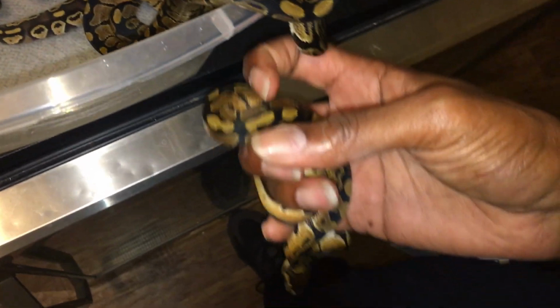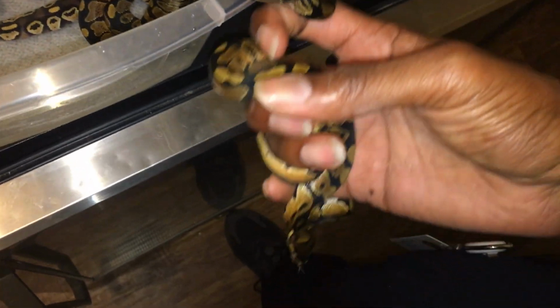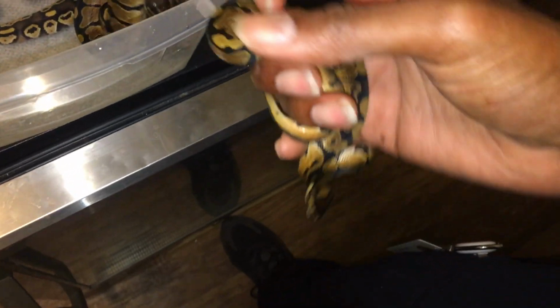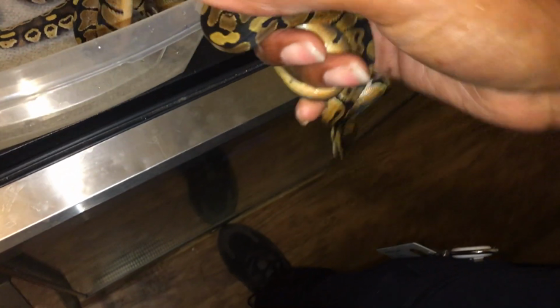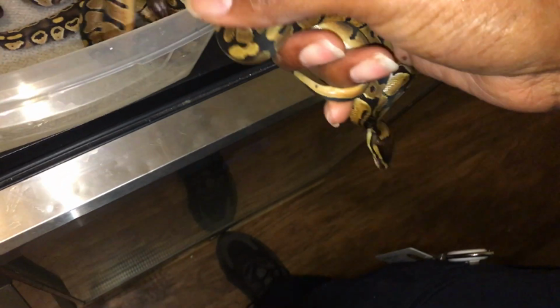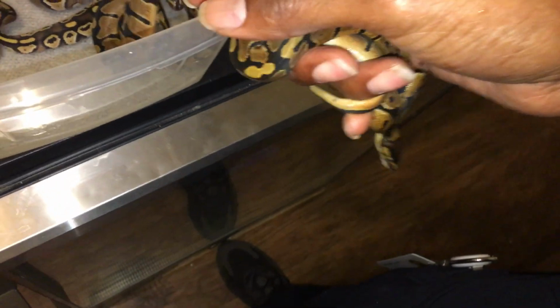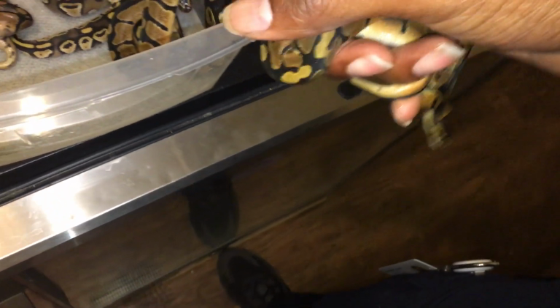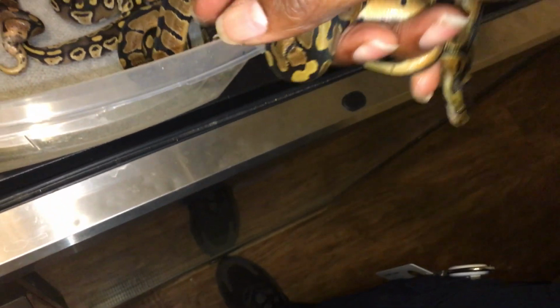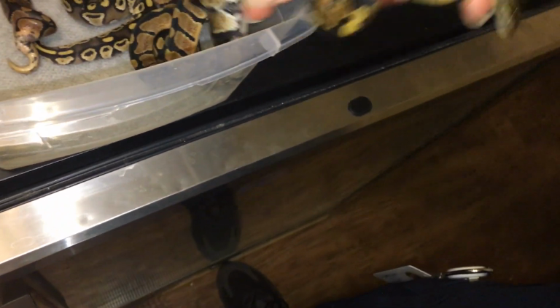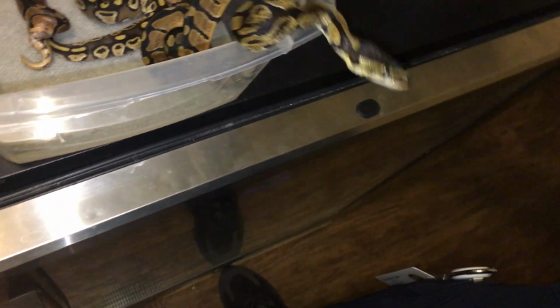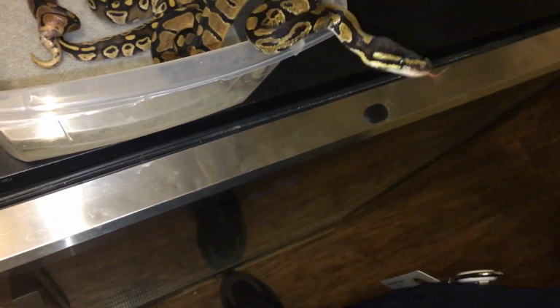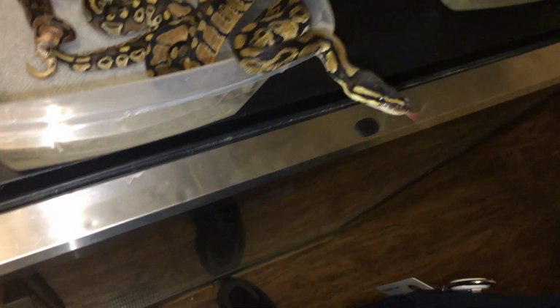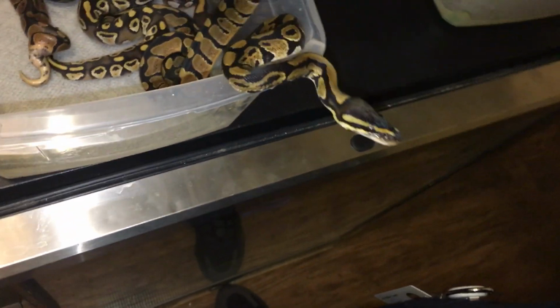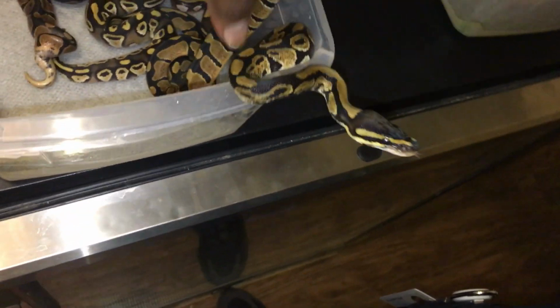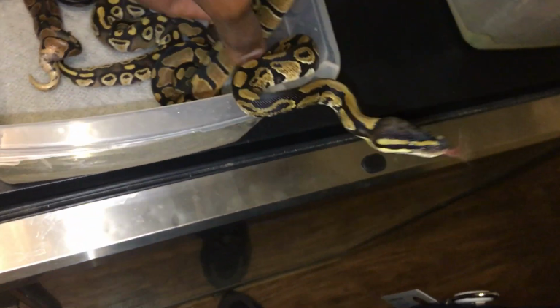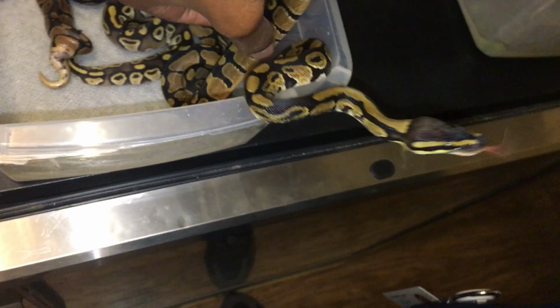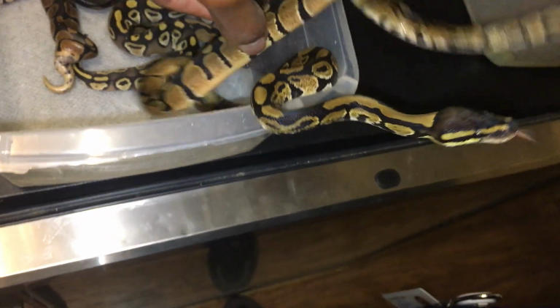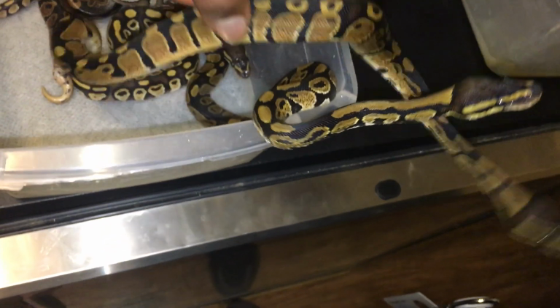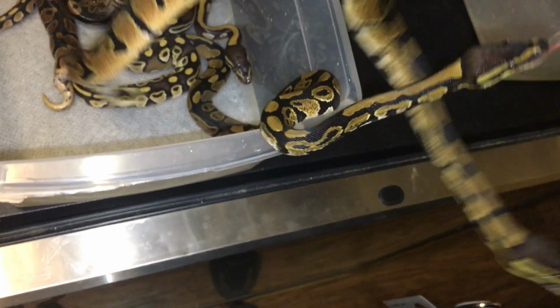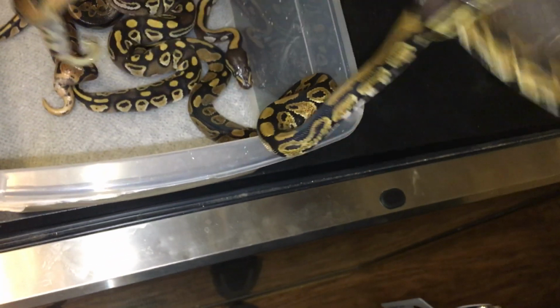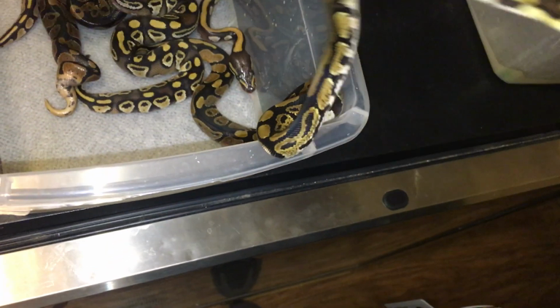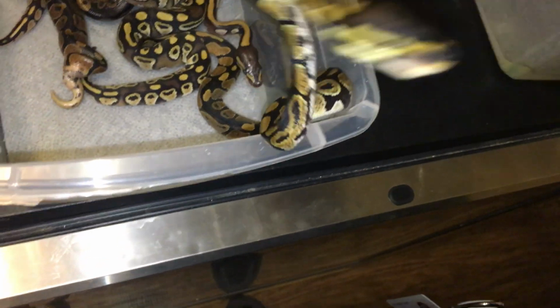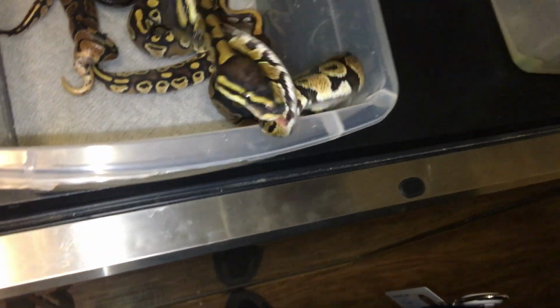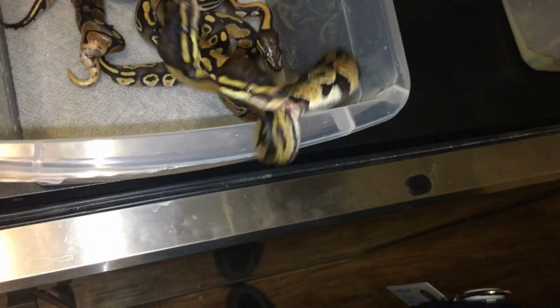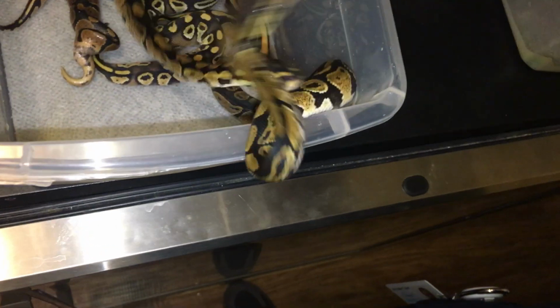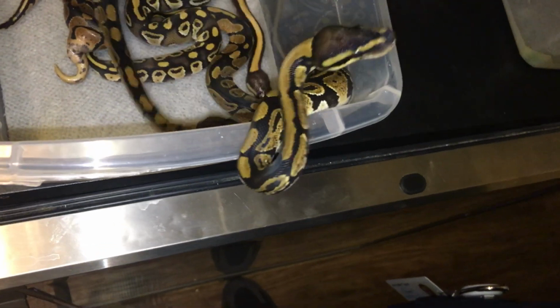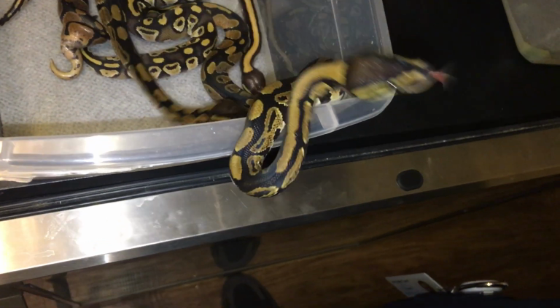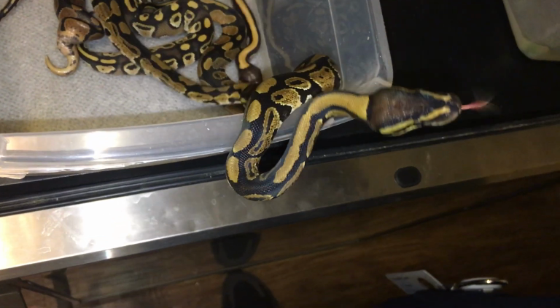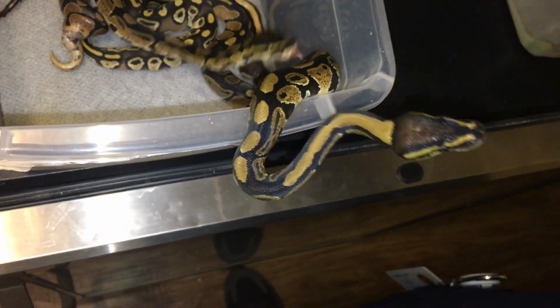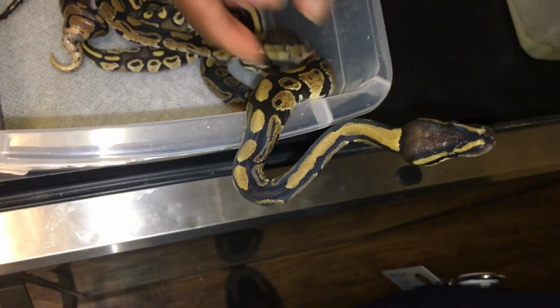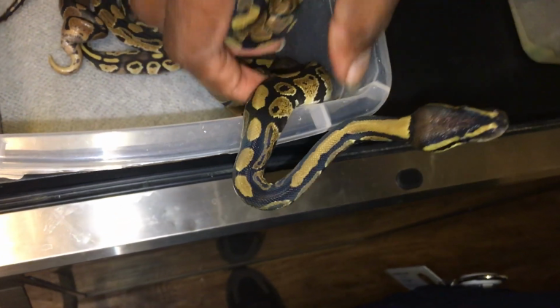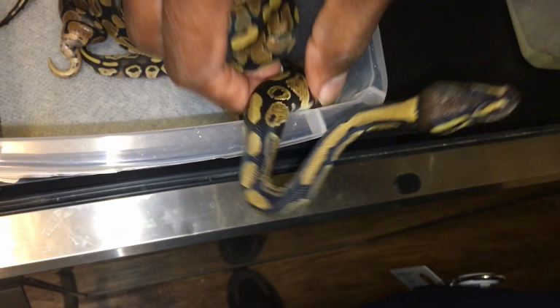You know what, I think that's gonna be my title for this video — 'Being Attacked by Baby Snakes.'